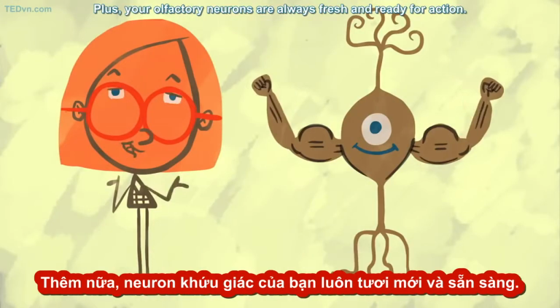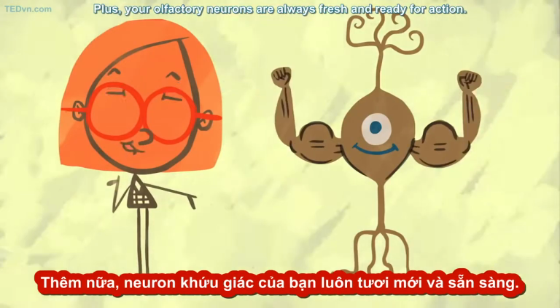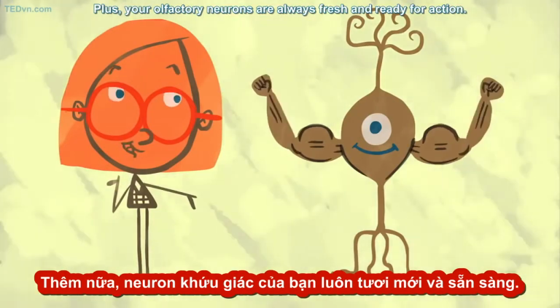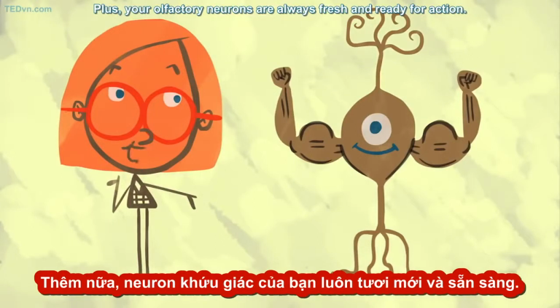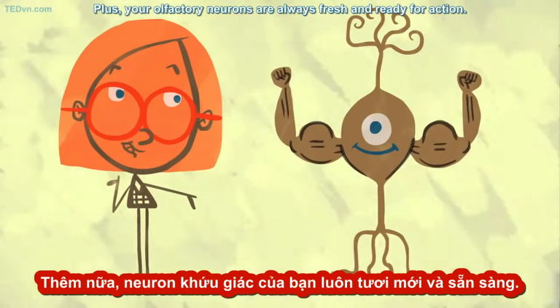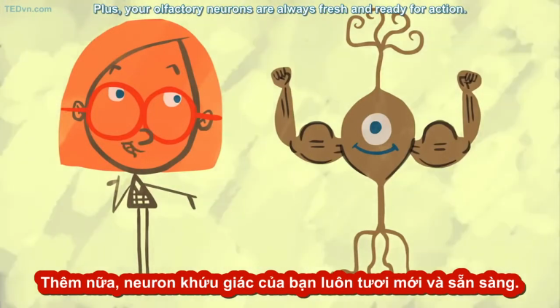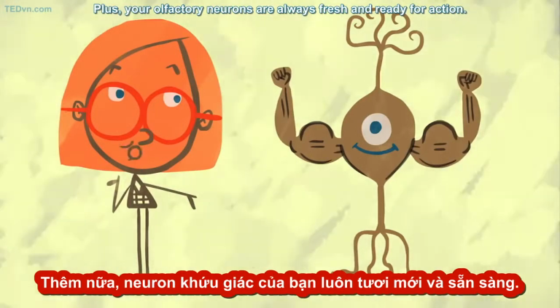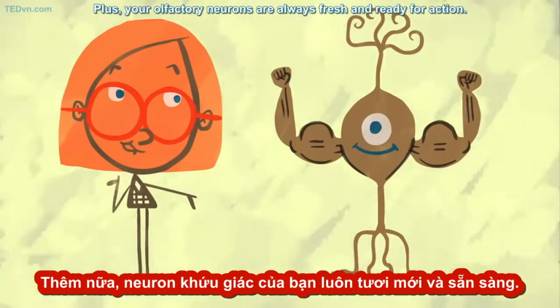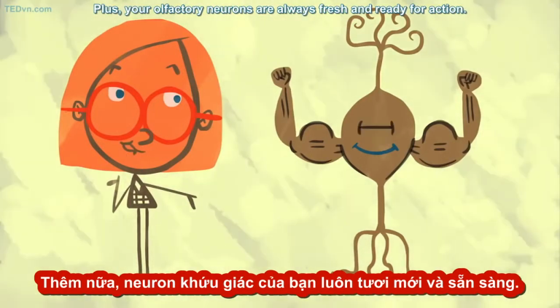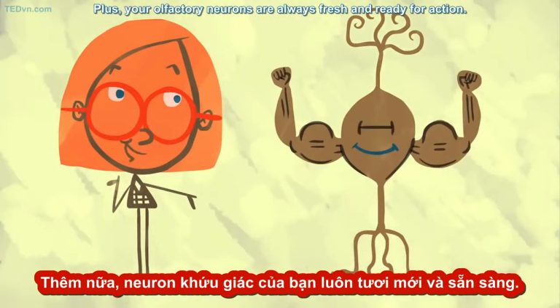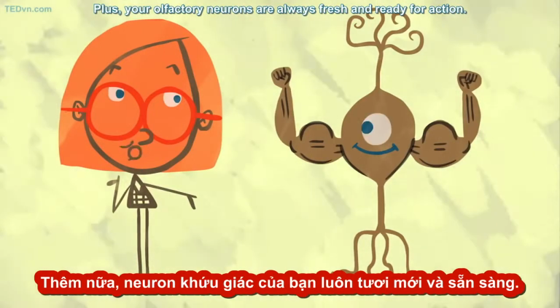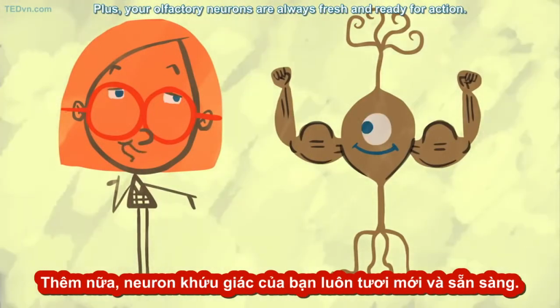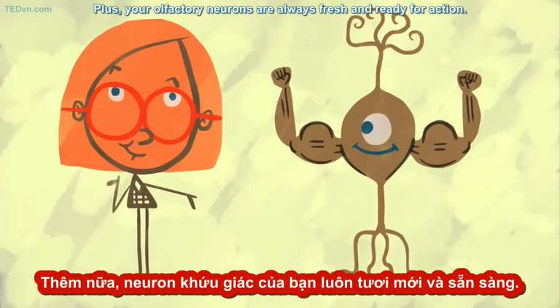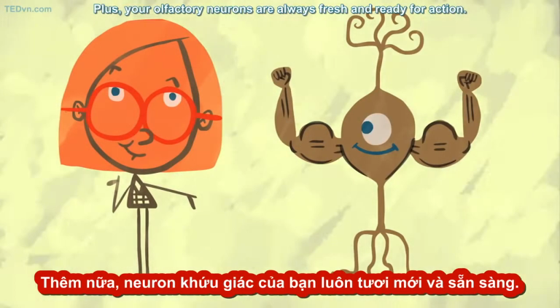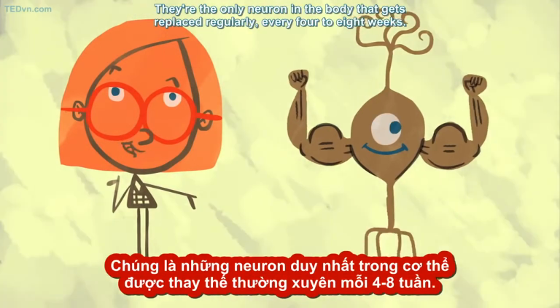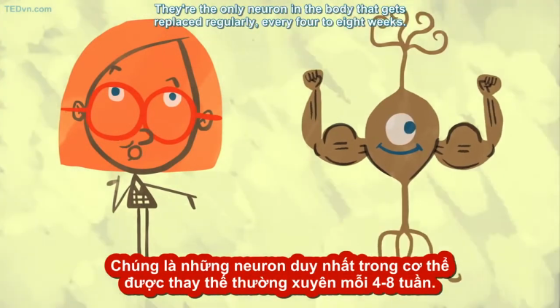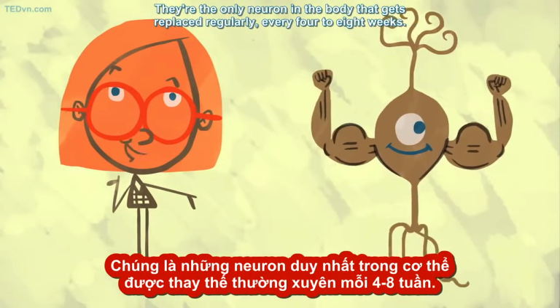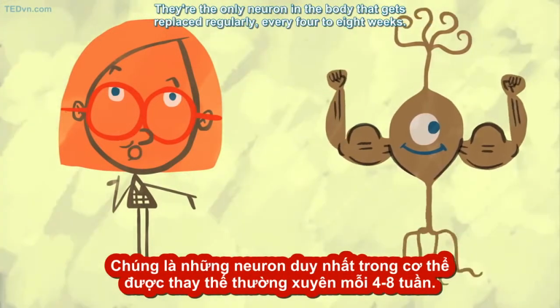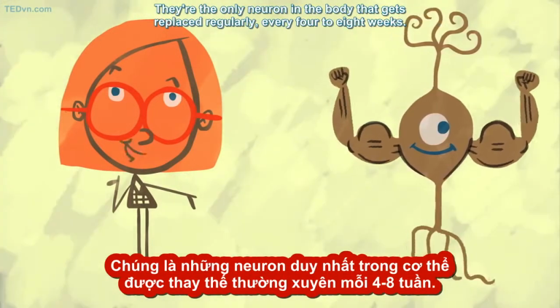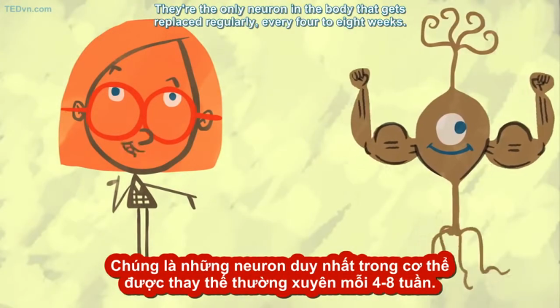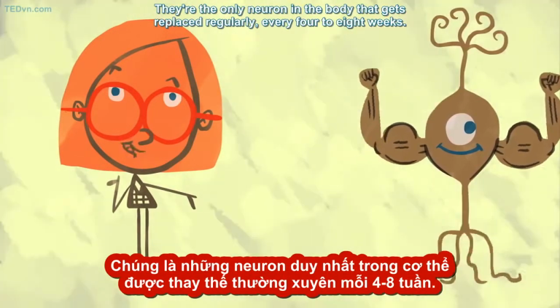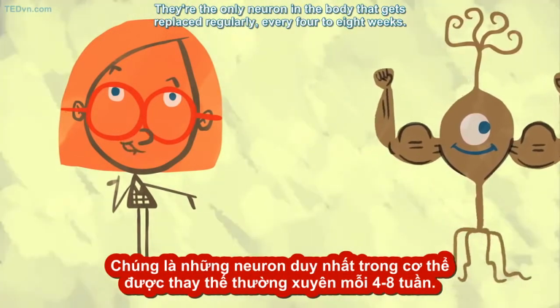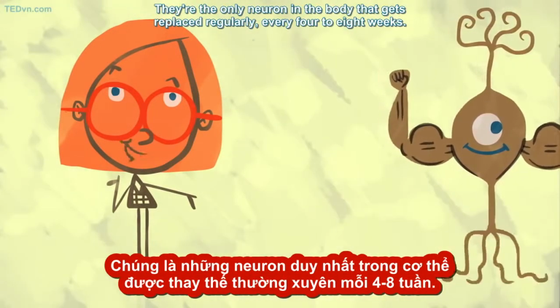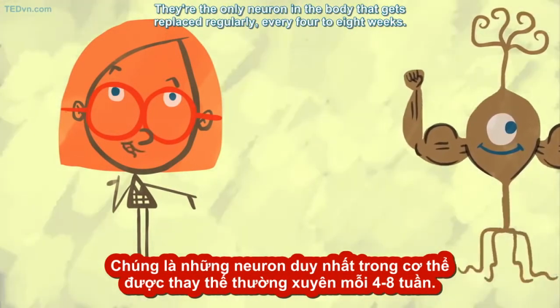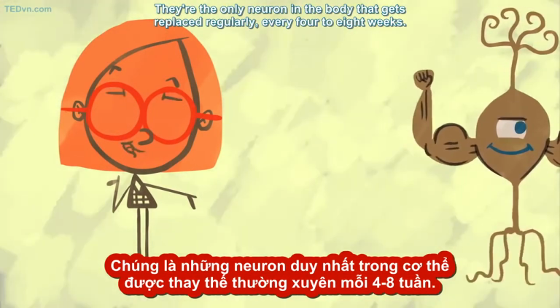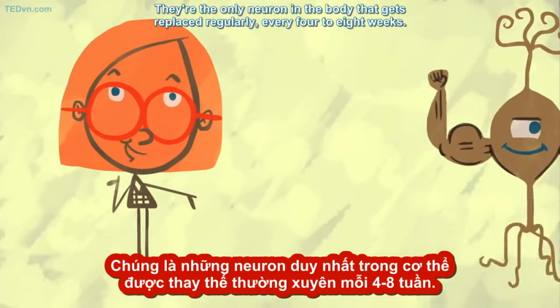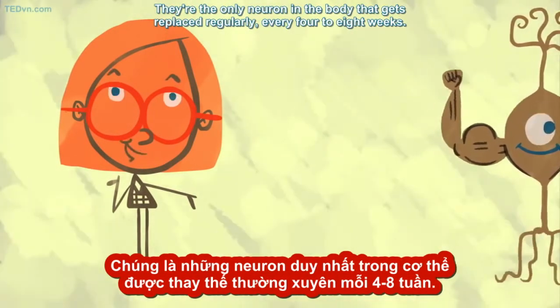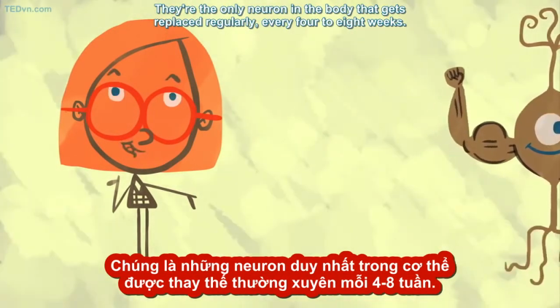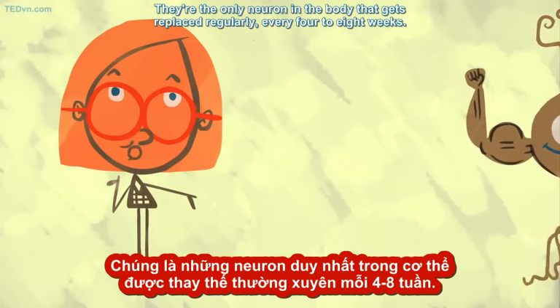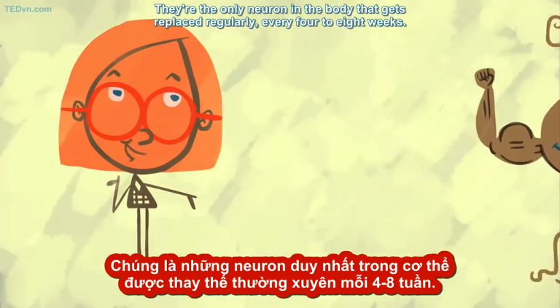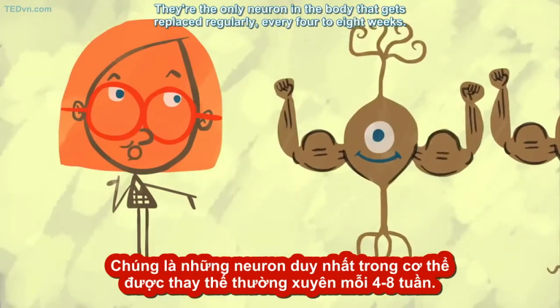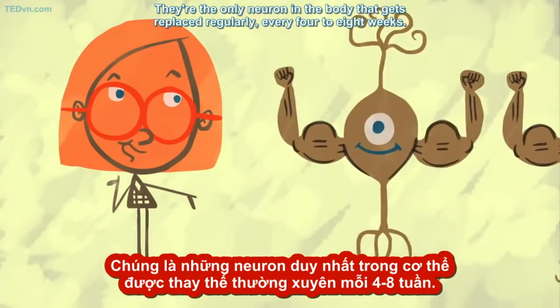Plus, your olfactory neurons are always fresh and ready for action. They're the only neuron in the body that gets replaced regularly — every 4 to 8 weeks.